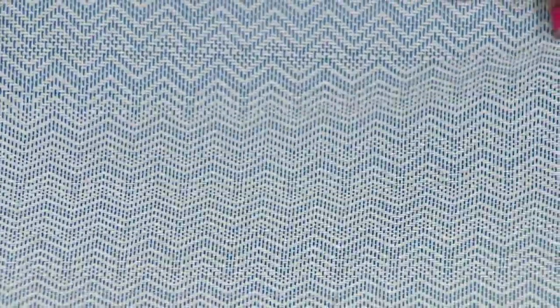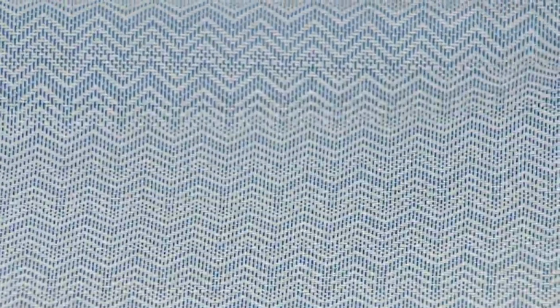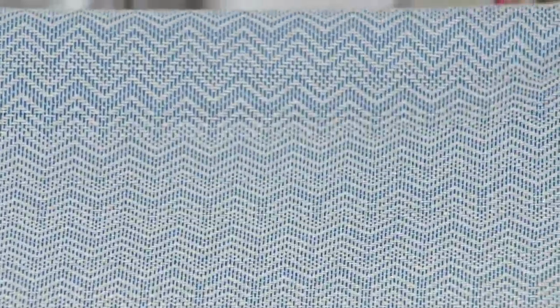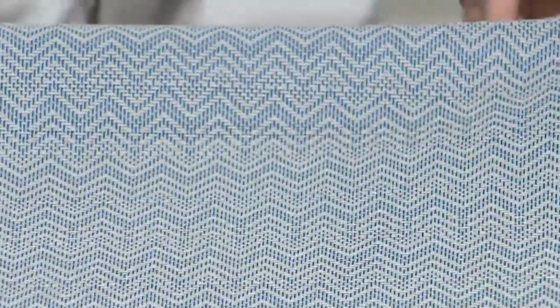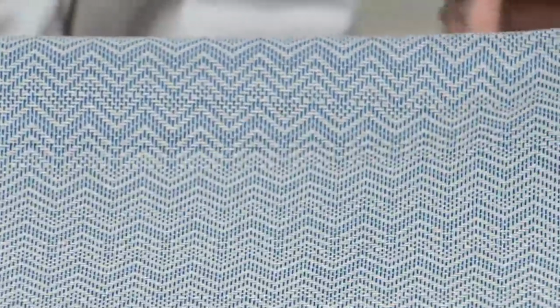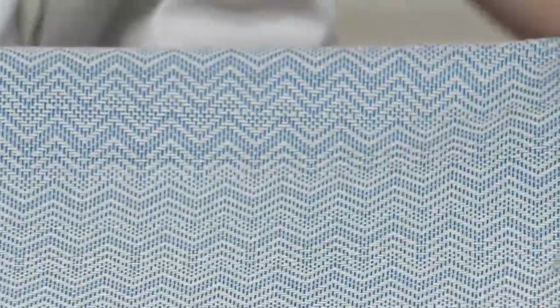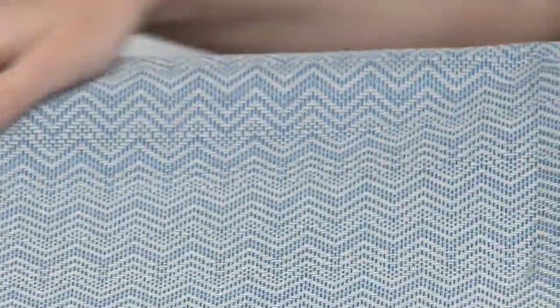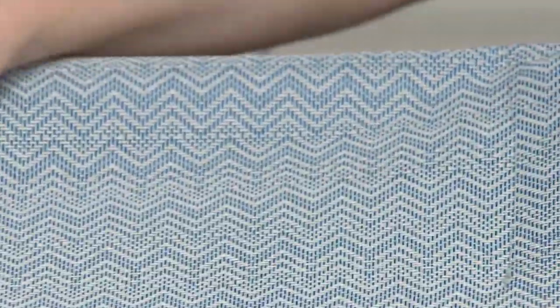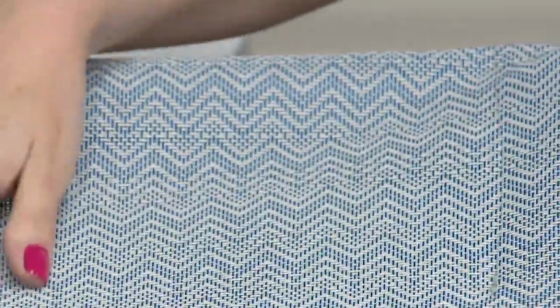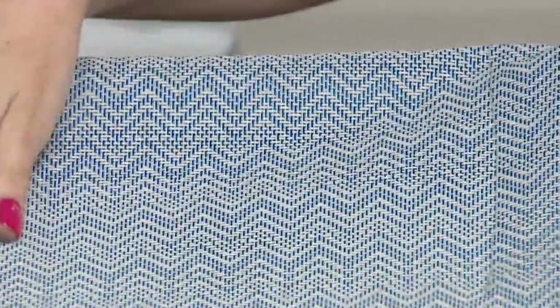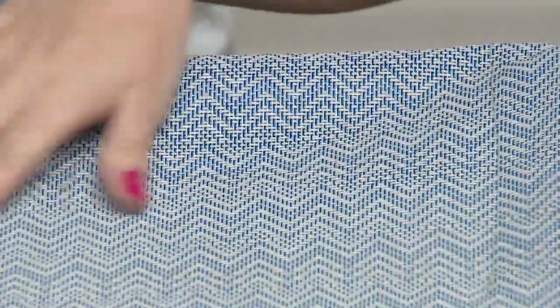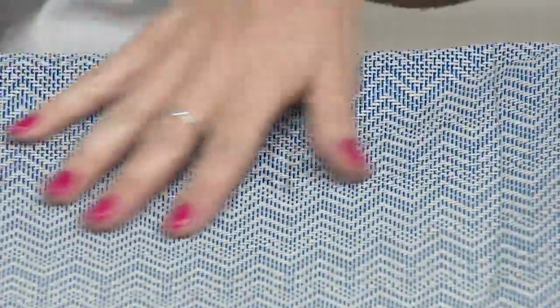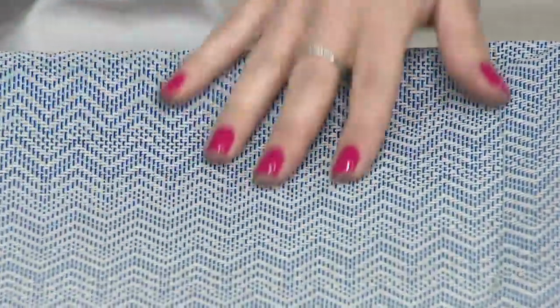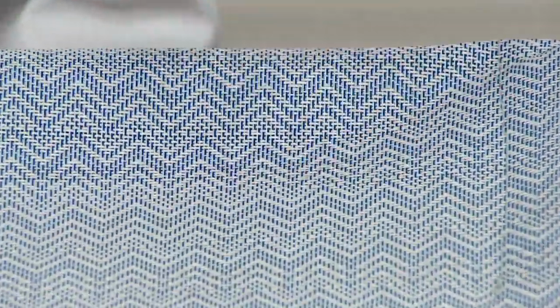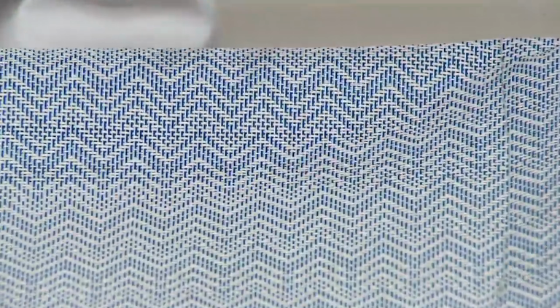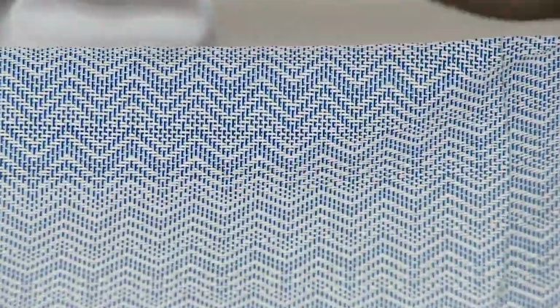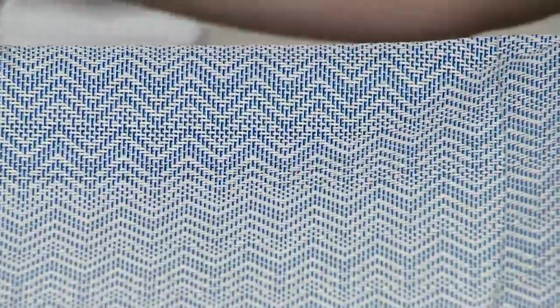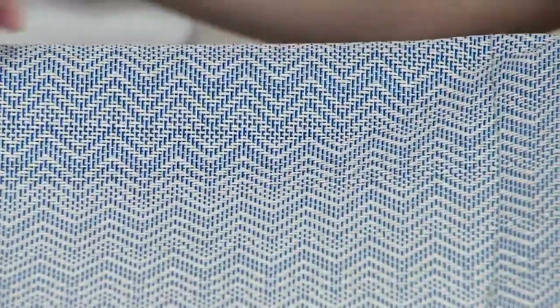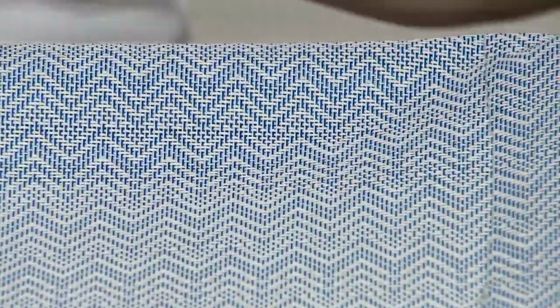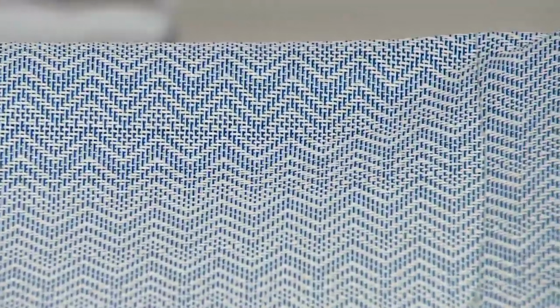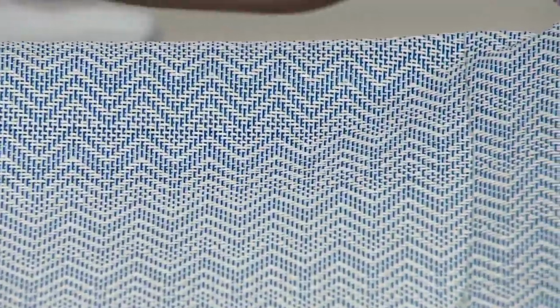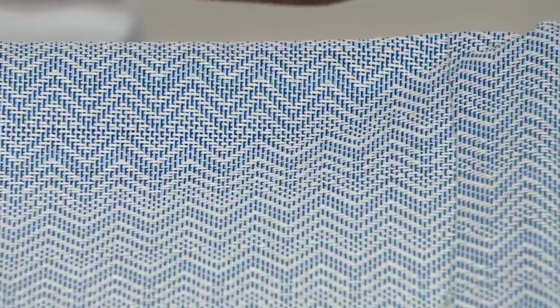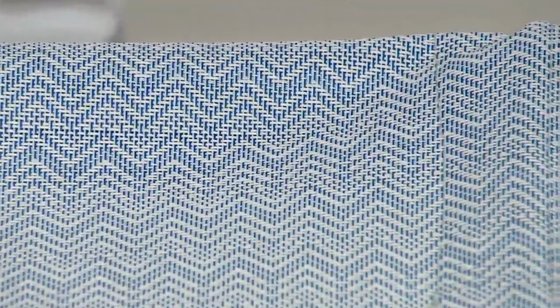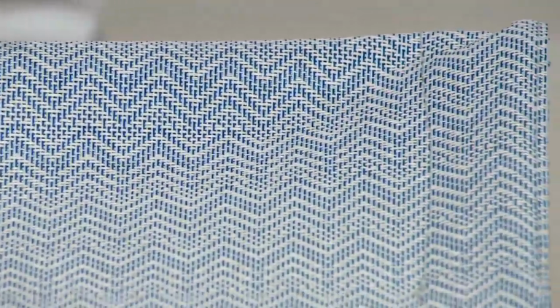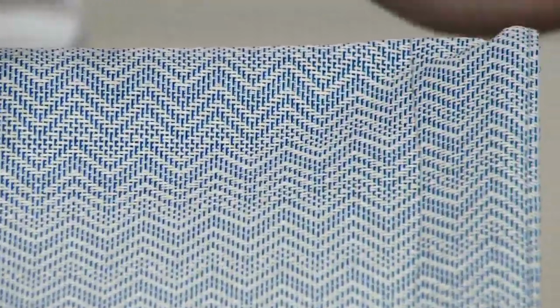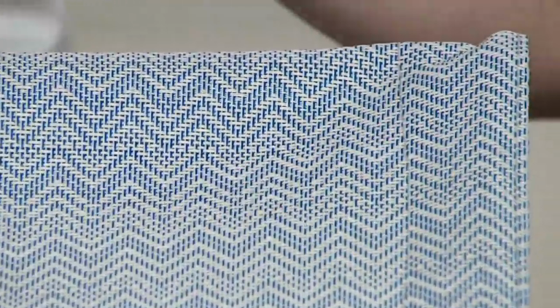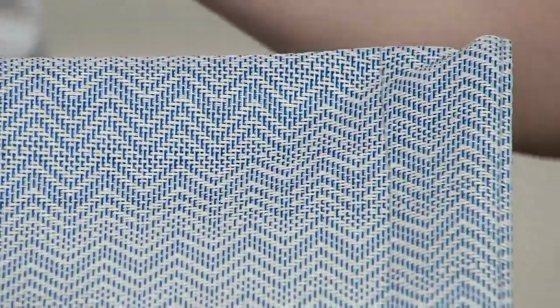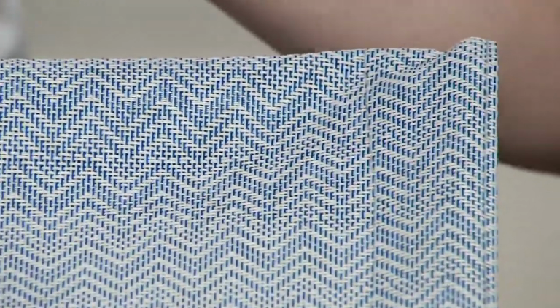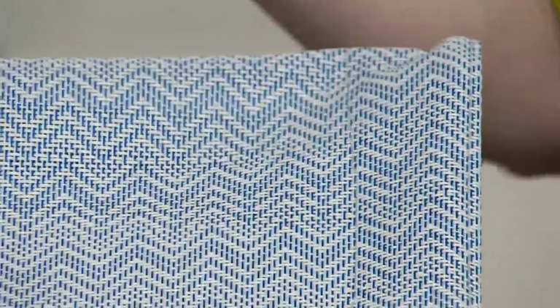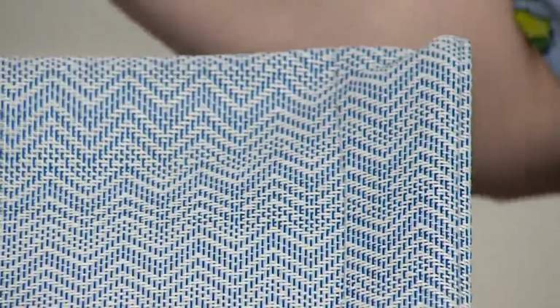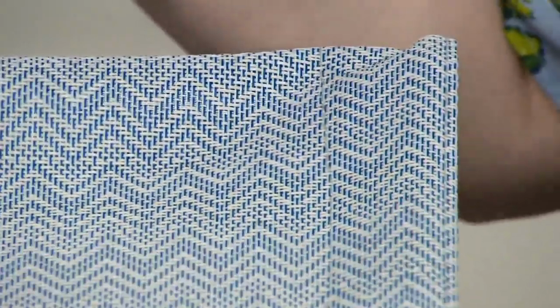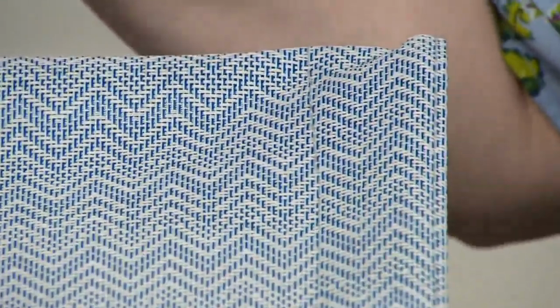Chevron blue — new this season. It has a creamy white, a lighter shade of blue, and a darker shade of blue. A really fun, fresh print.